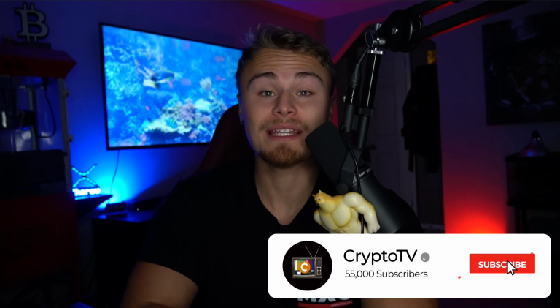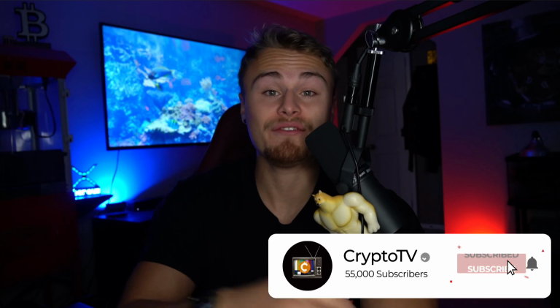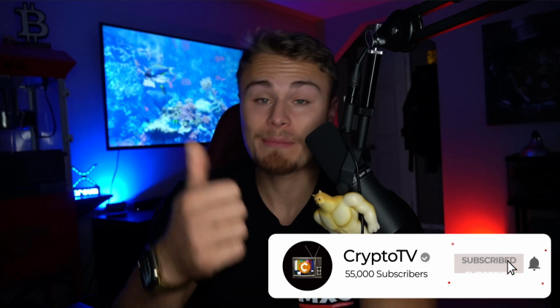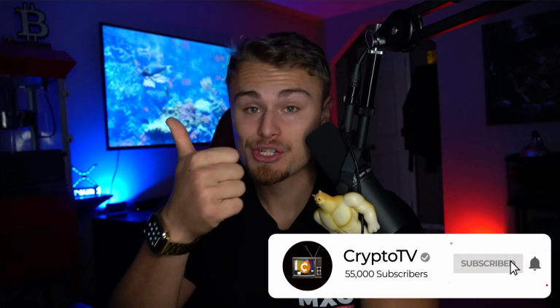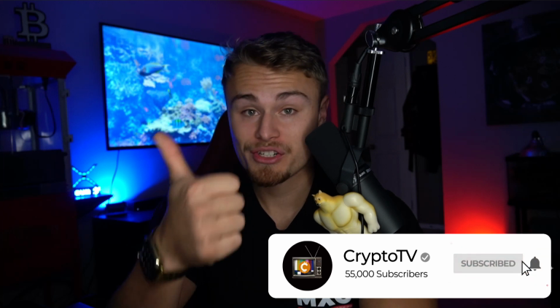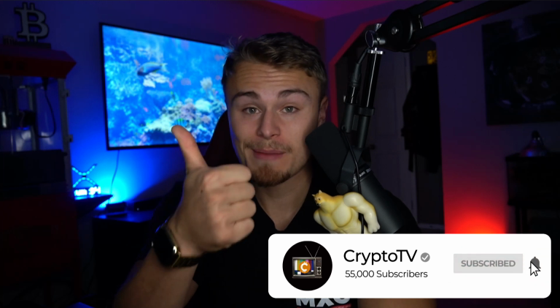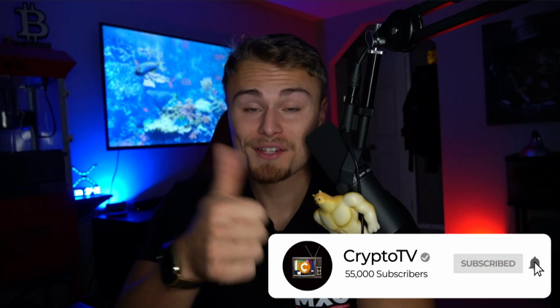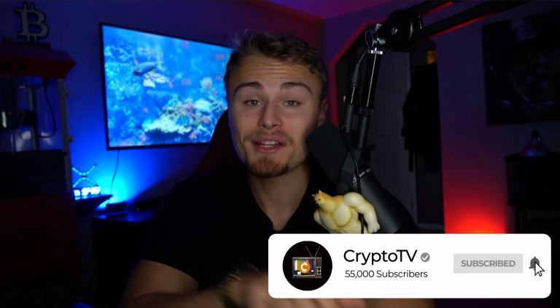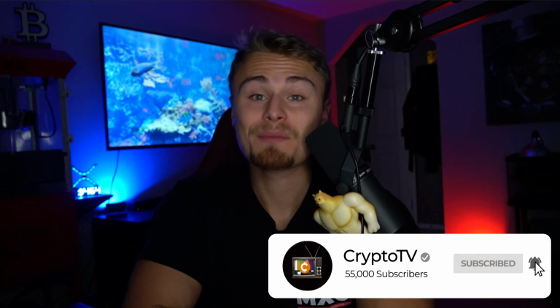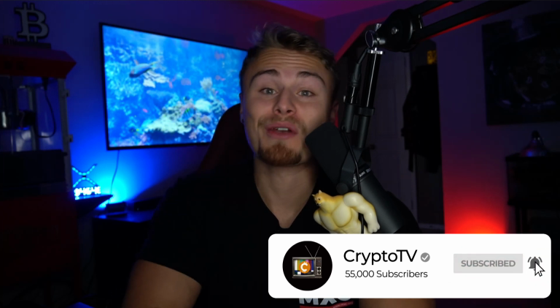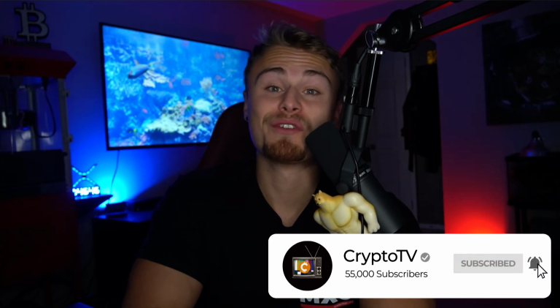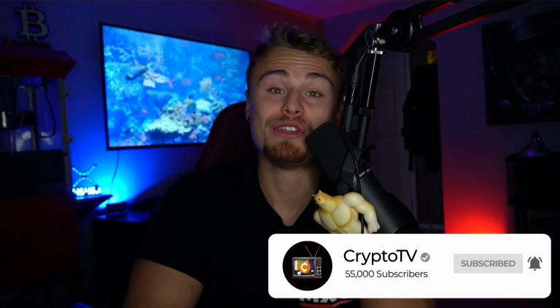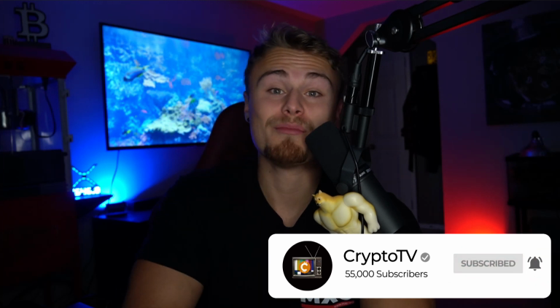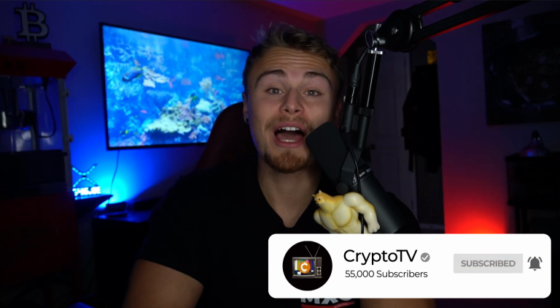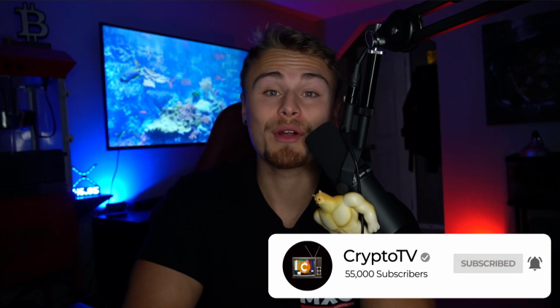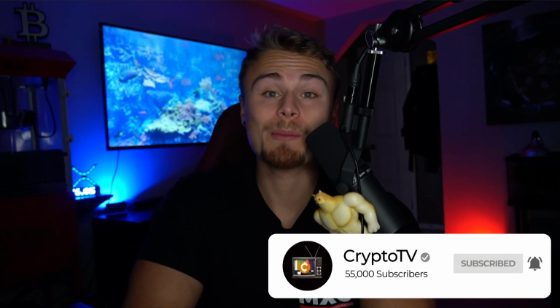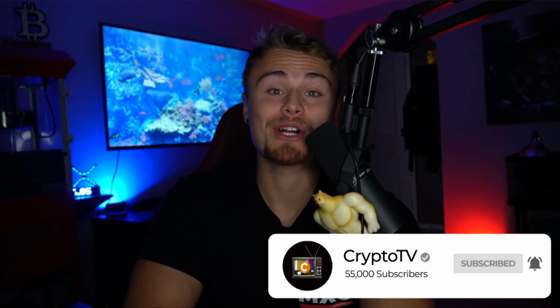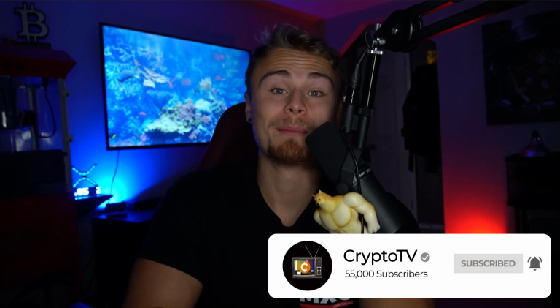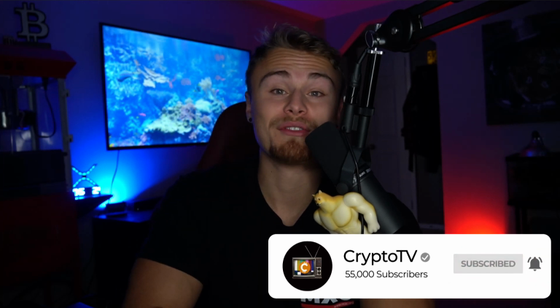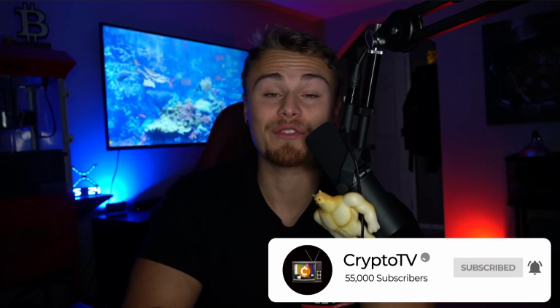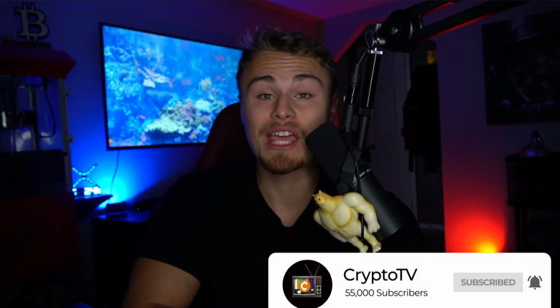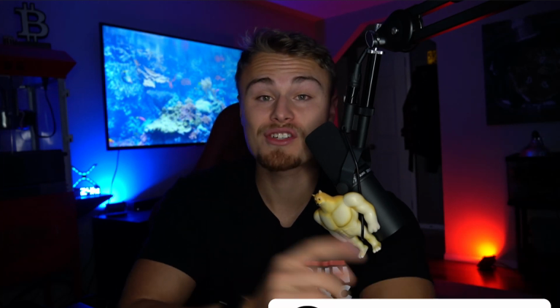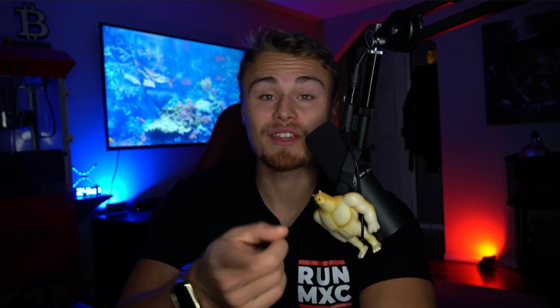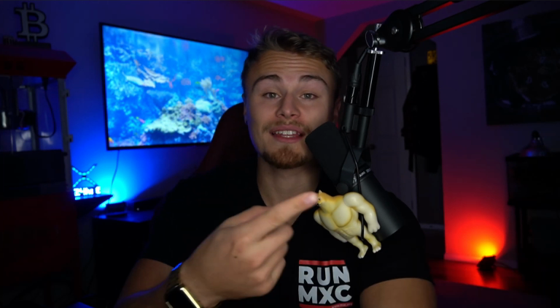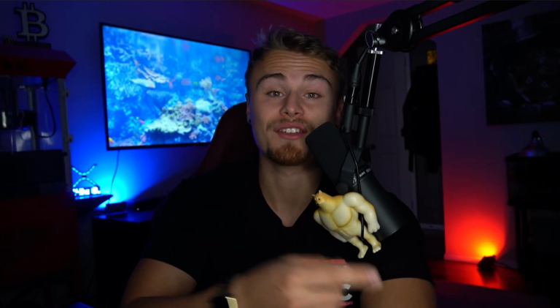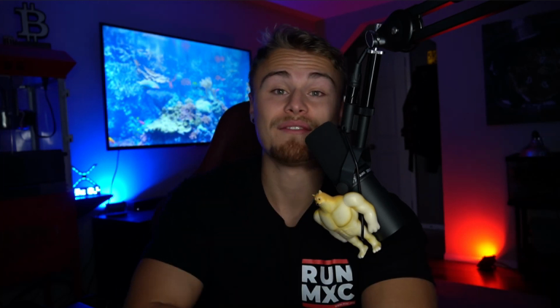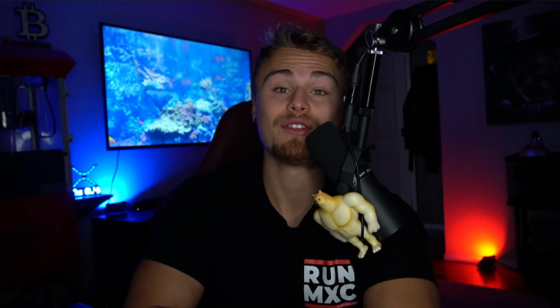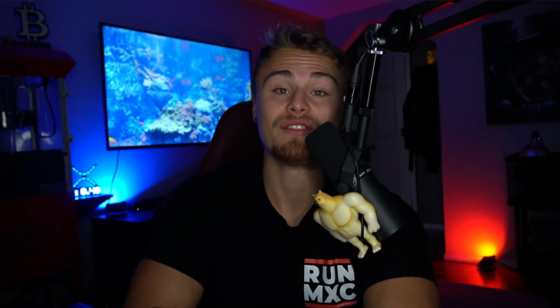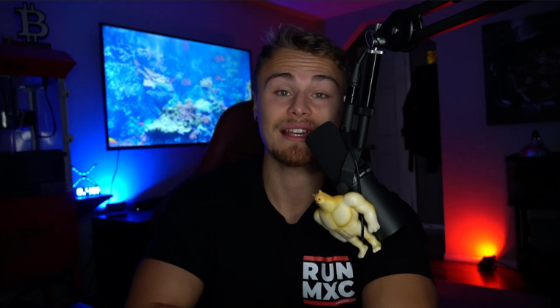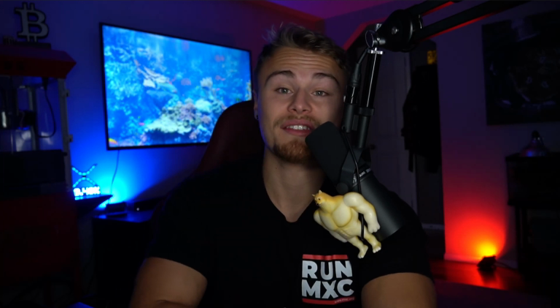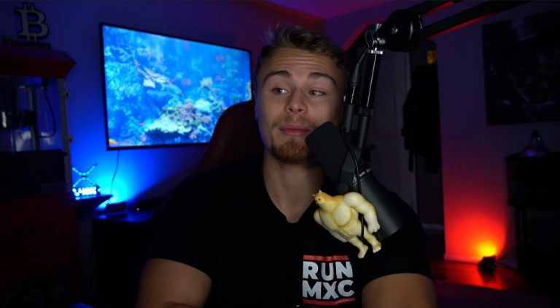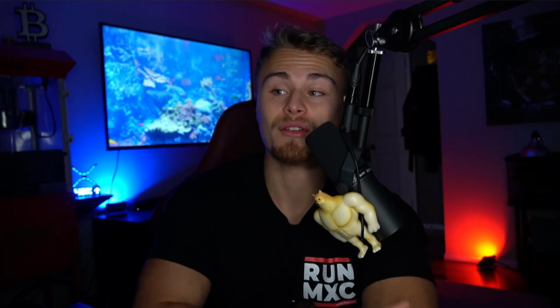Definitely make sure to smash the like button for the YouTube algorithm, turn on post notifications, and let's dive into today's episode.